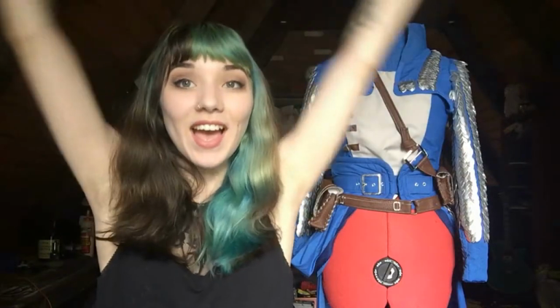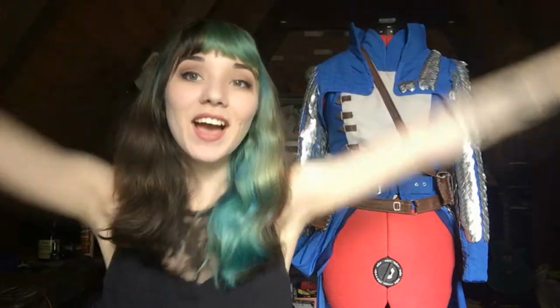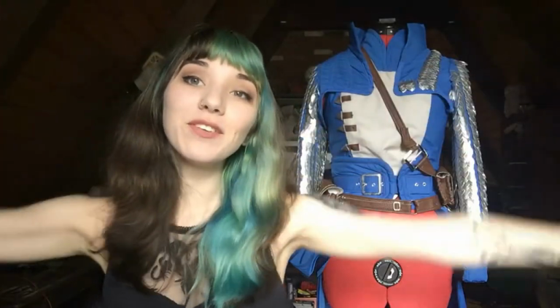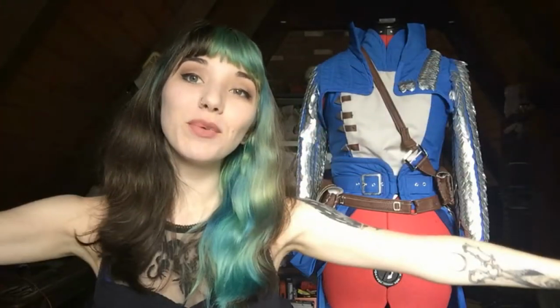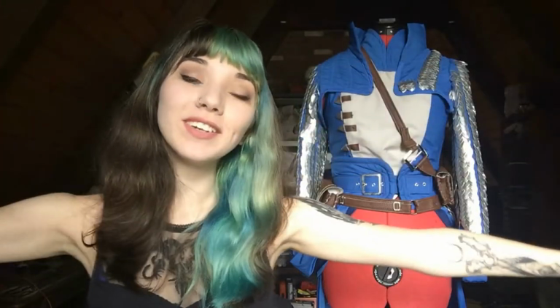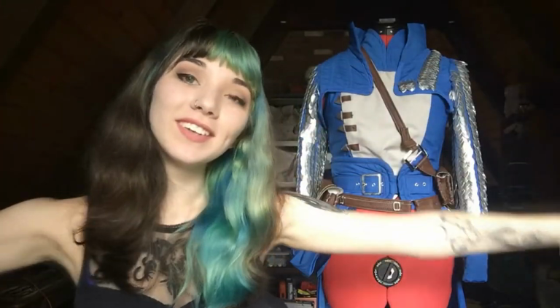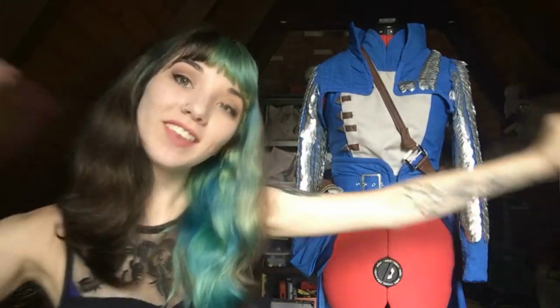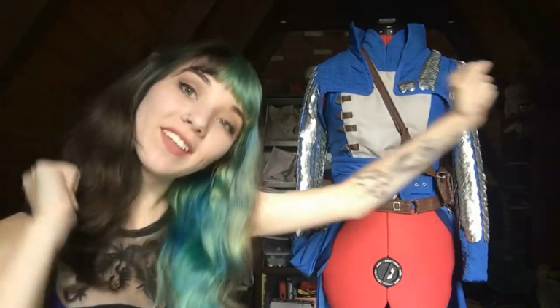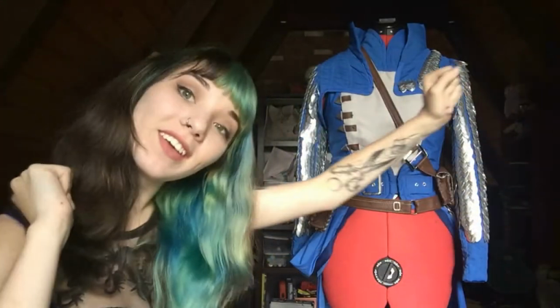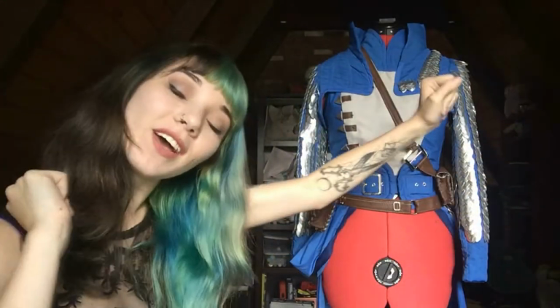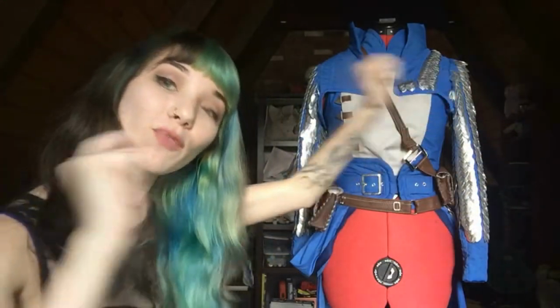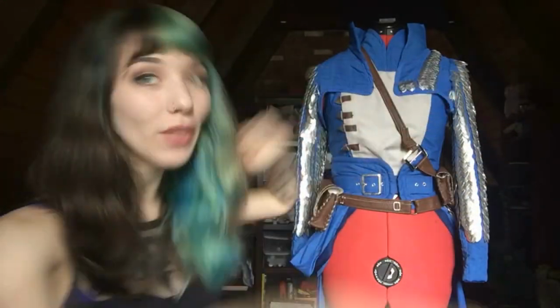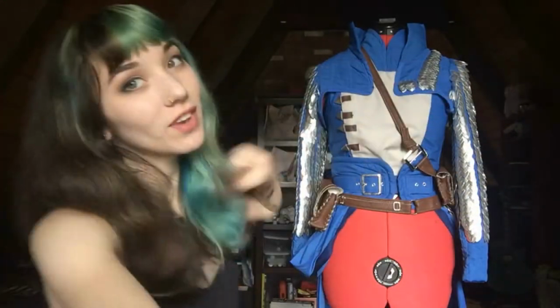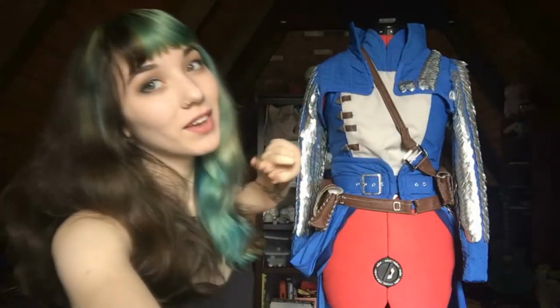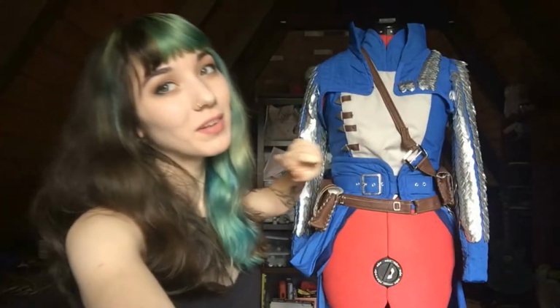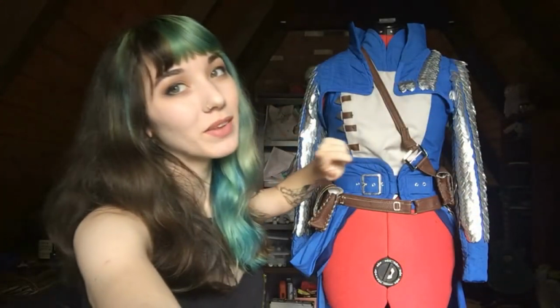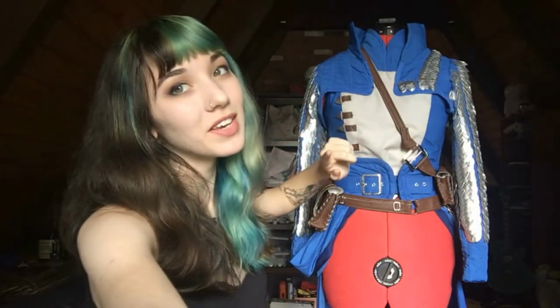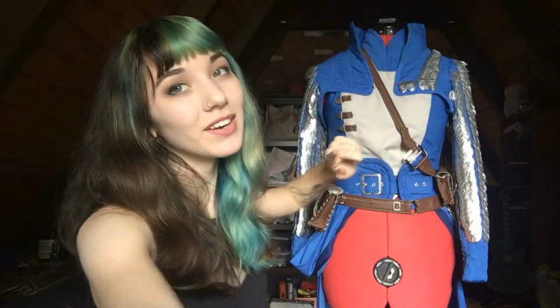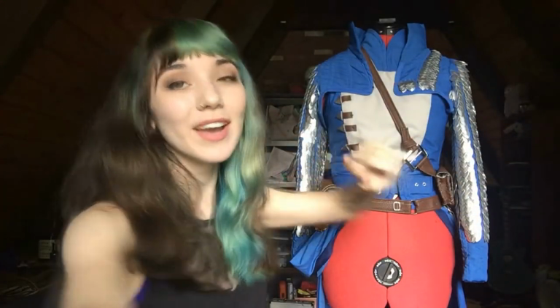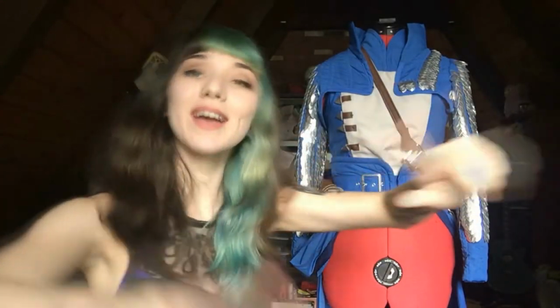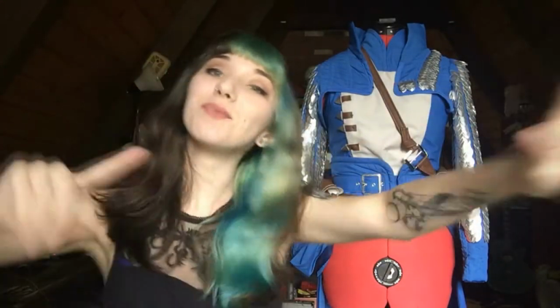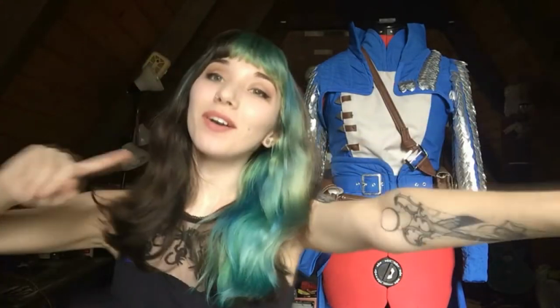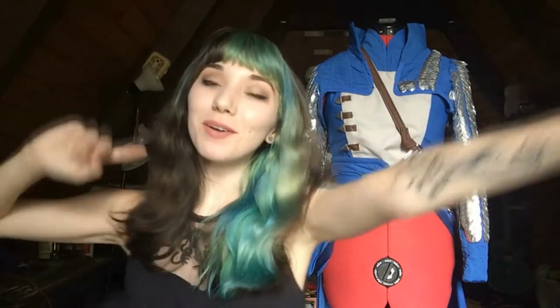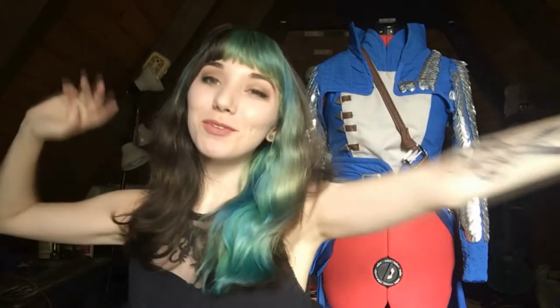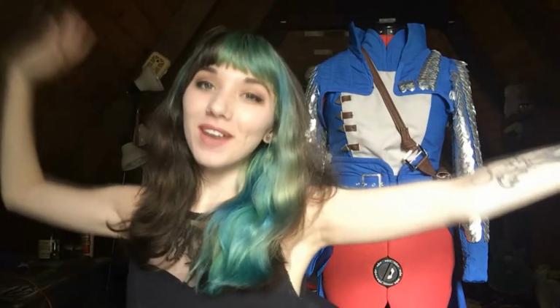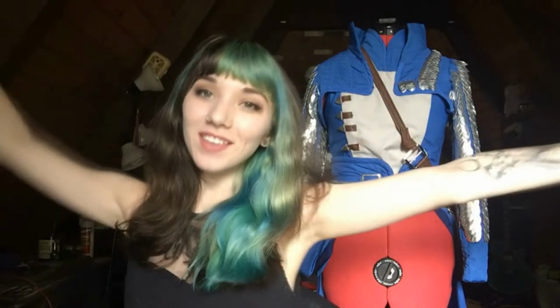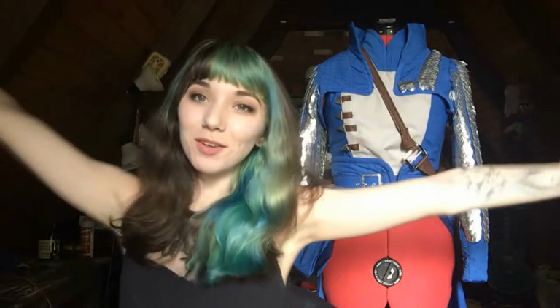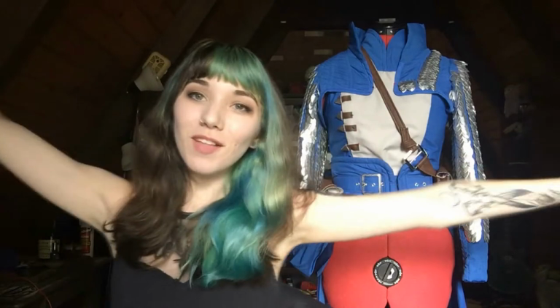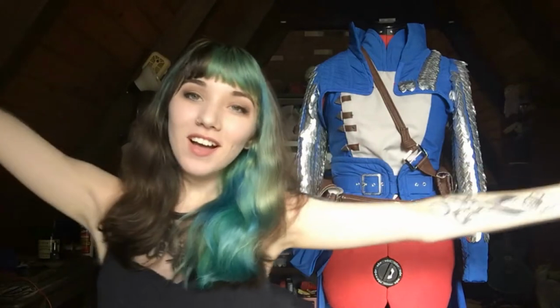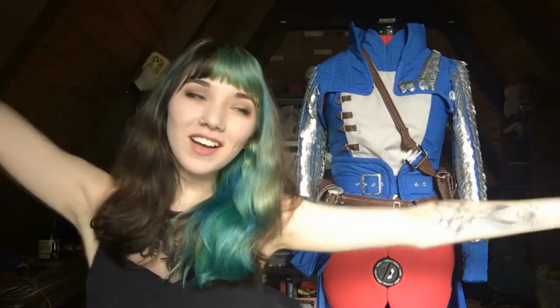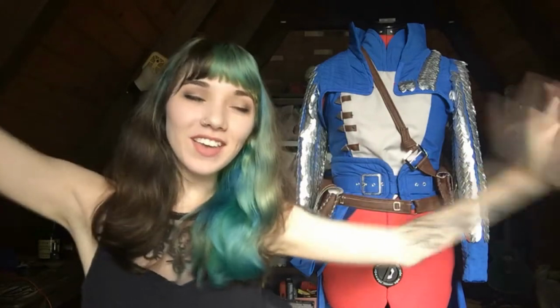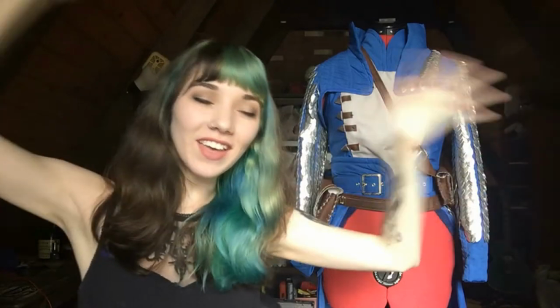Hi everyone, it's Hayley of Moth Child Cosplay here, and welcome to my second vlog!